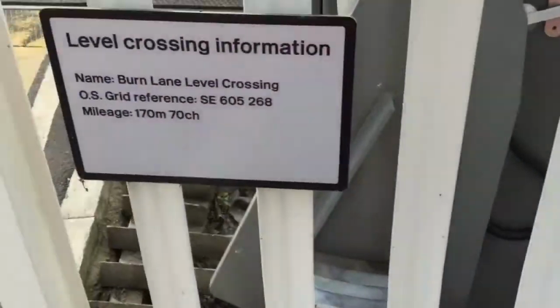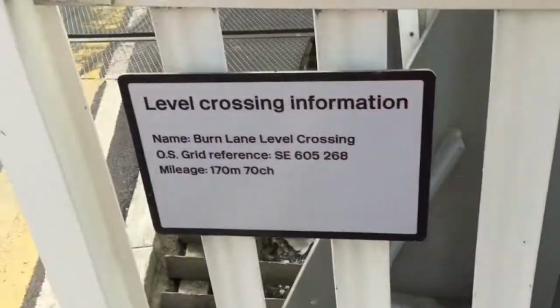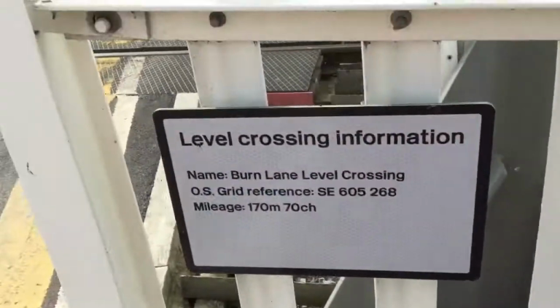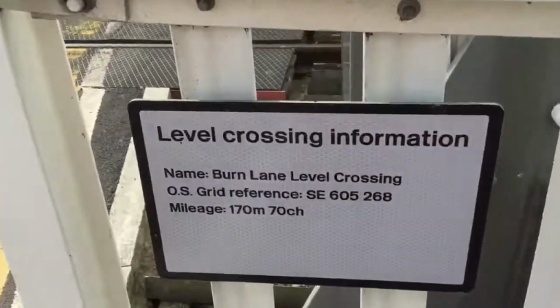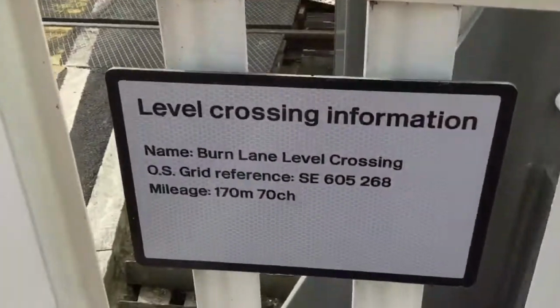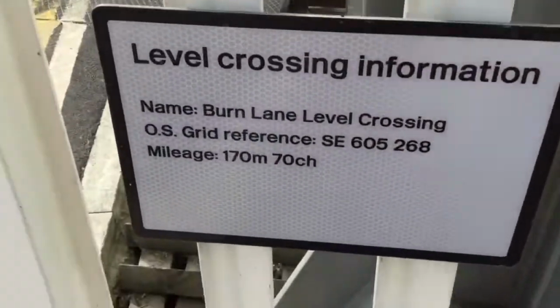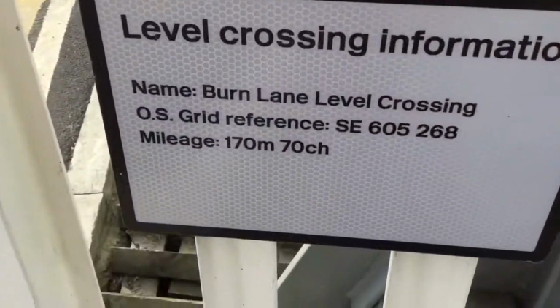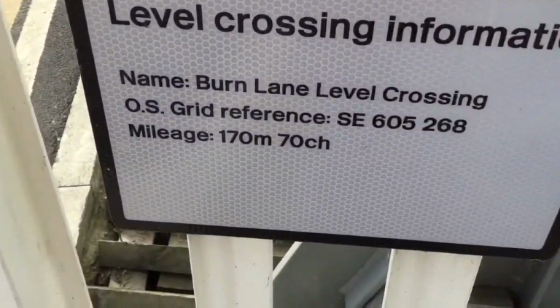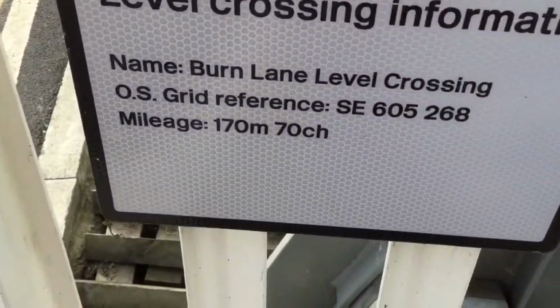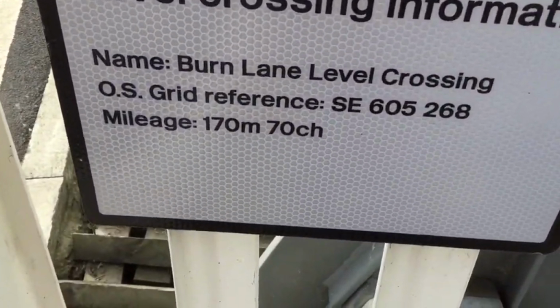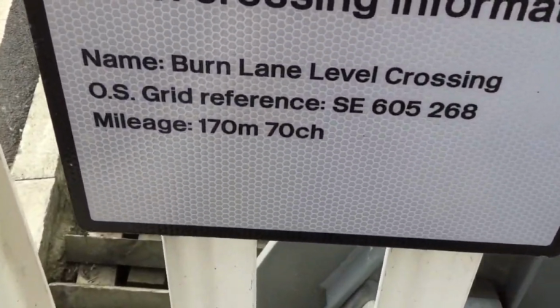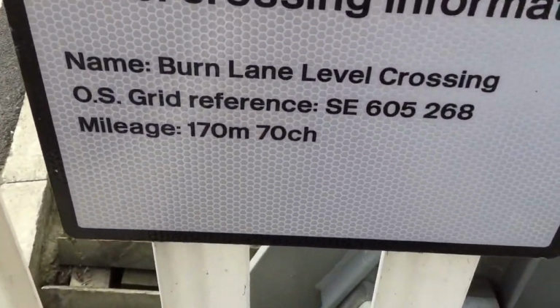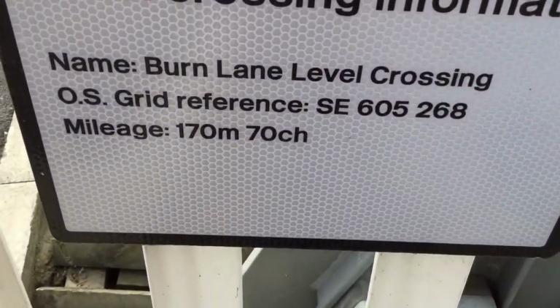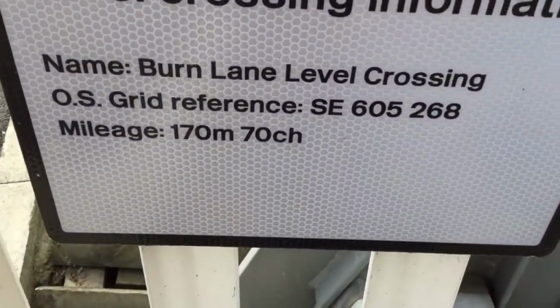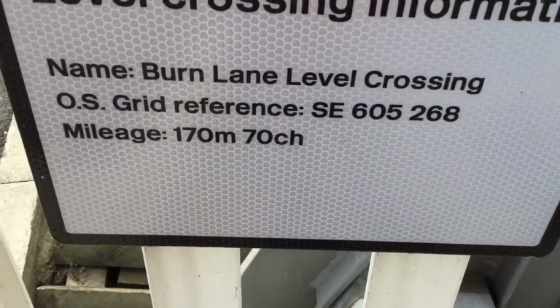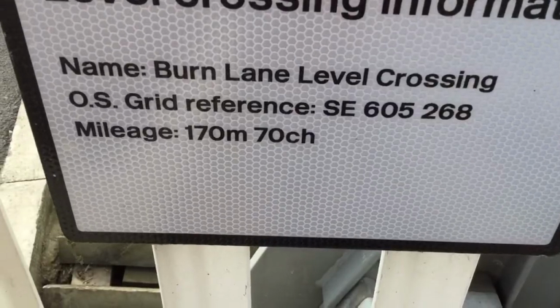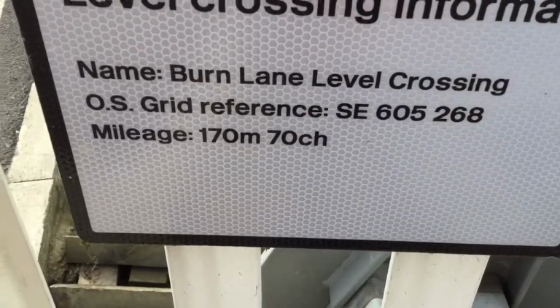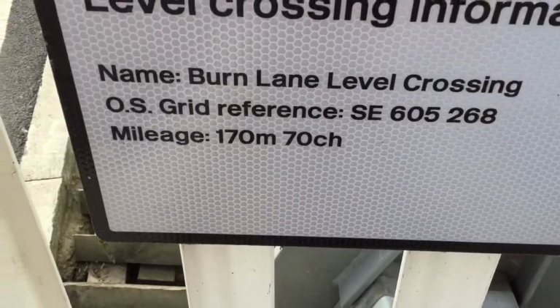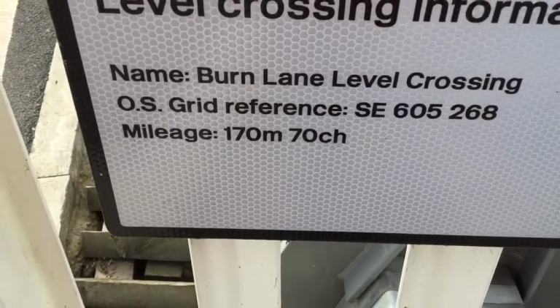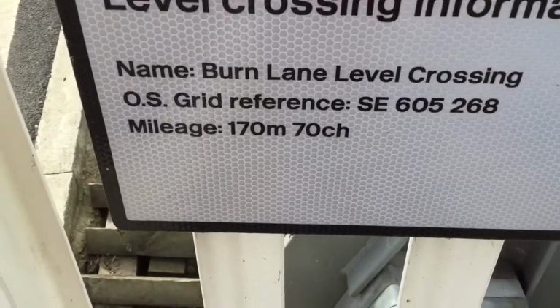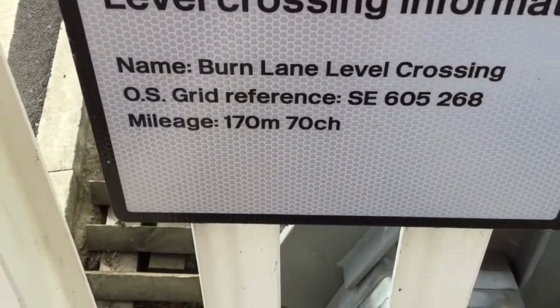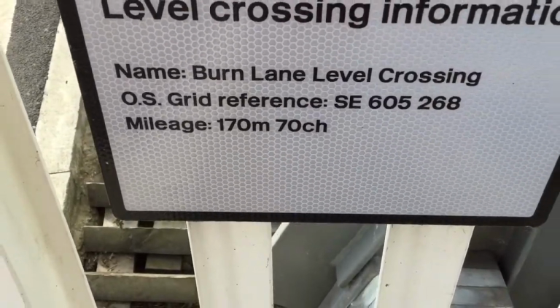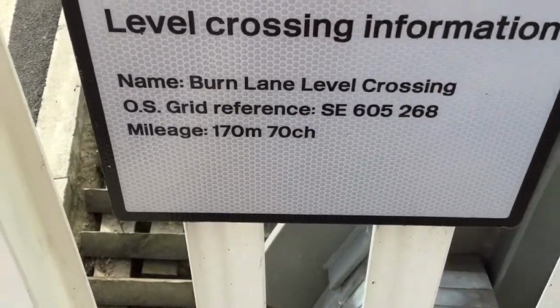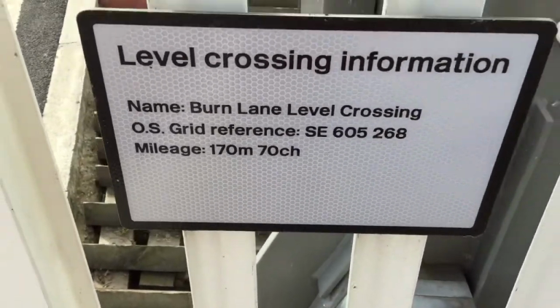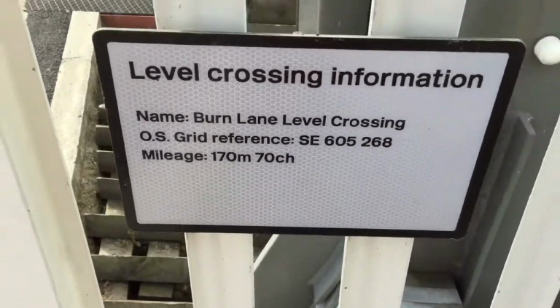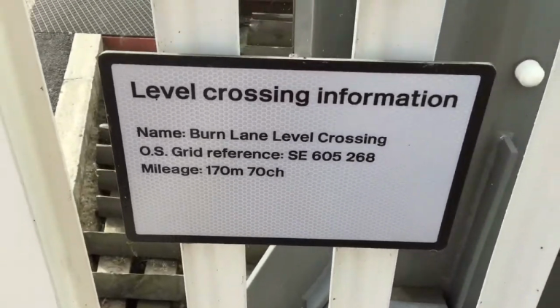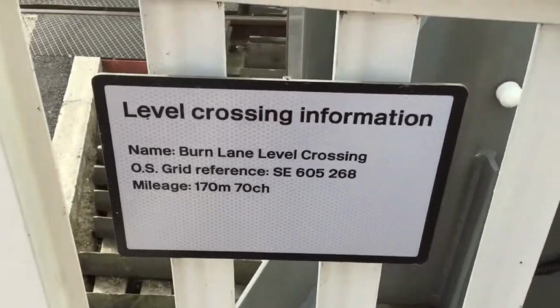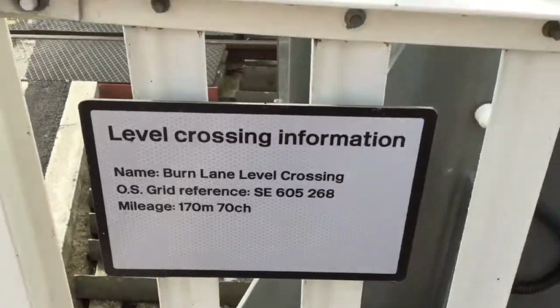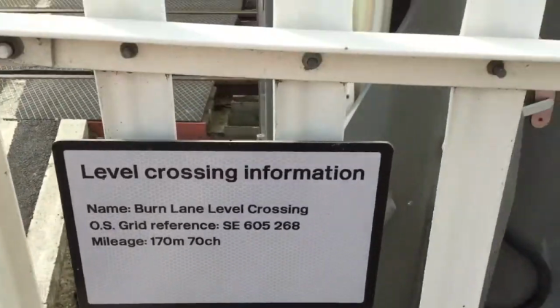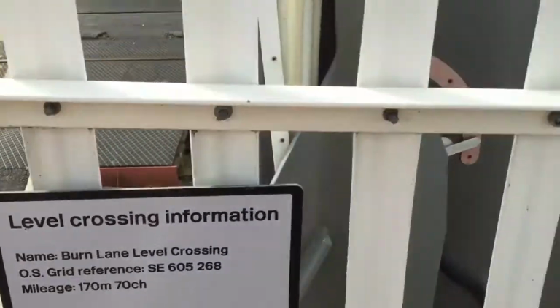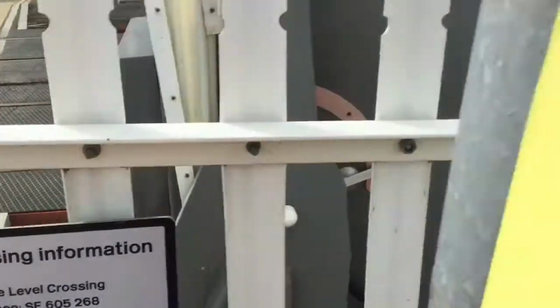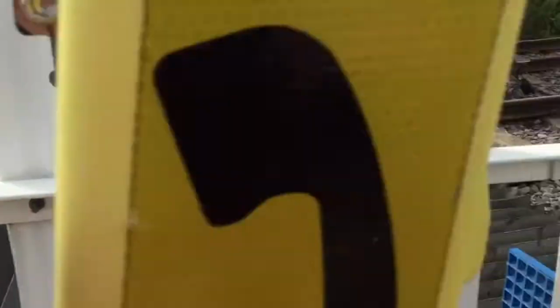Burn Lane level crossing. A rescue reference: SCO605268. Managed at 170 miles and 70 chains.